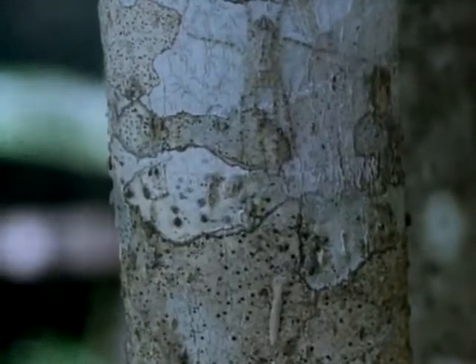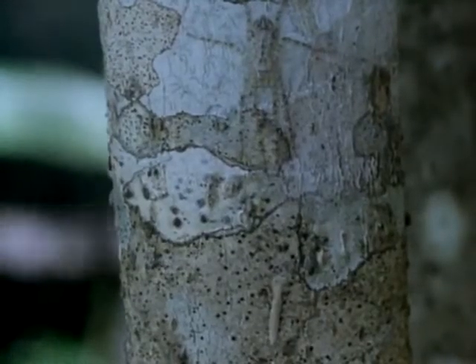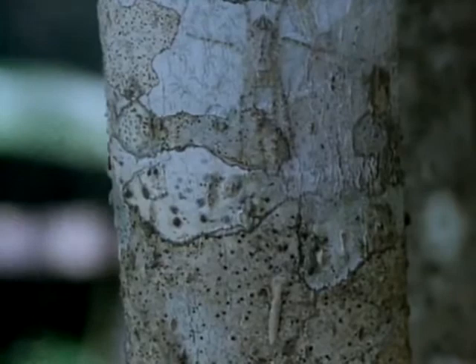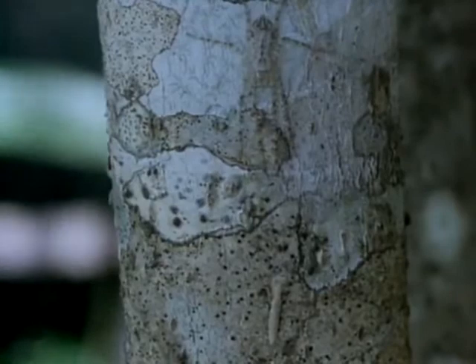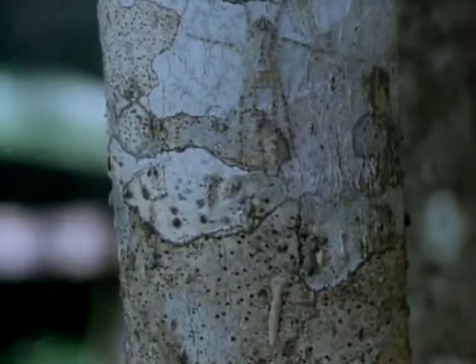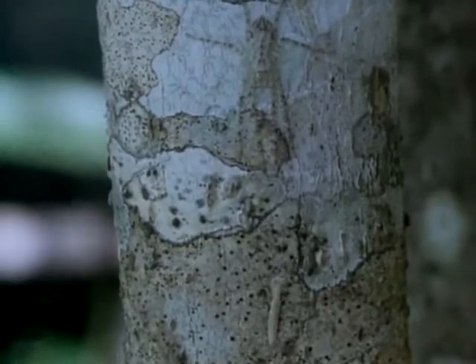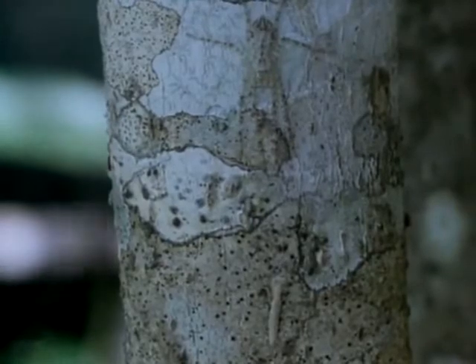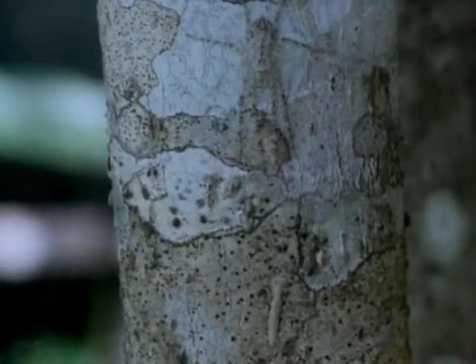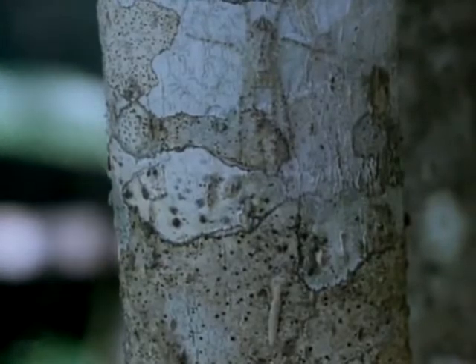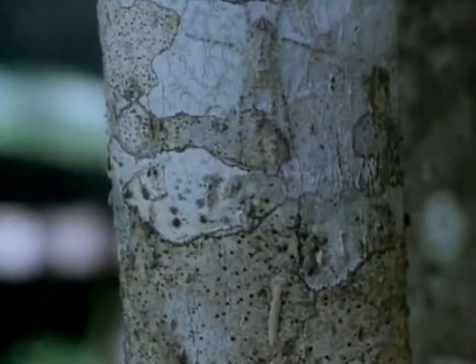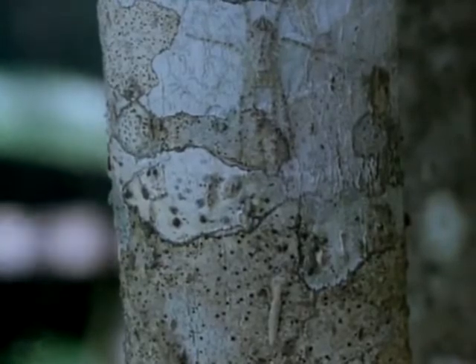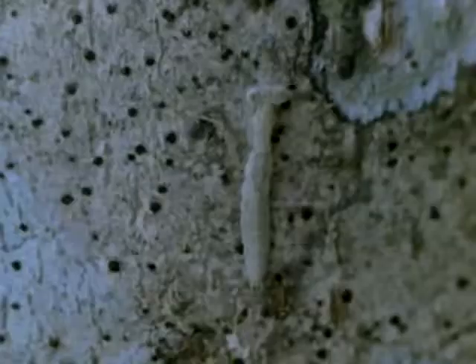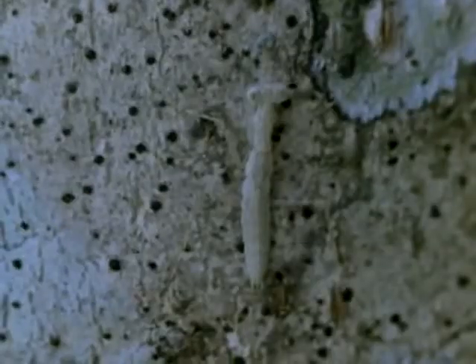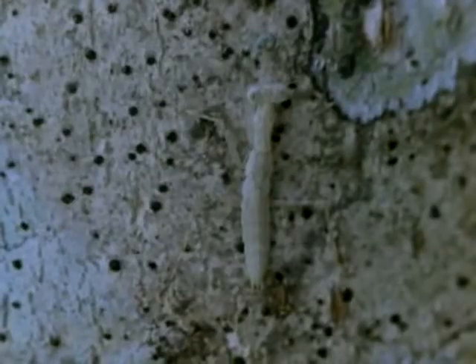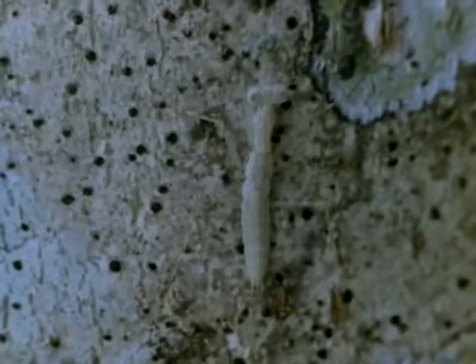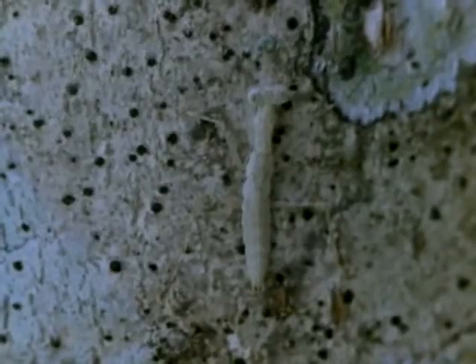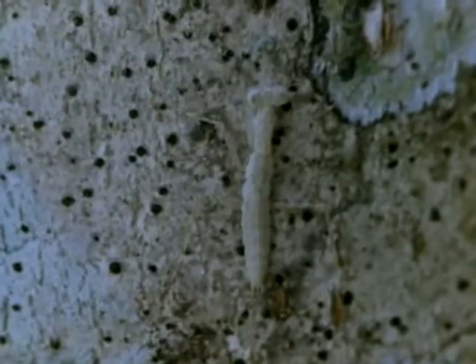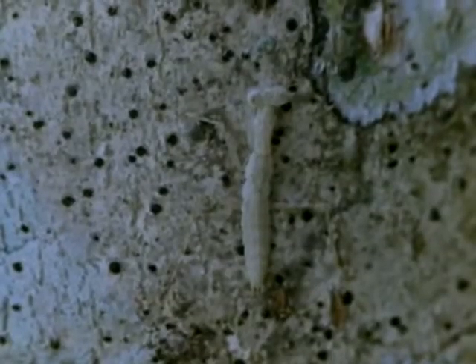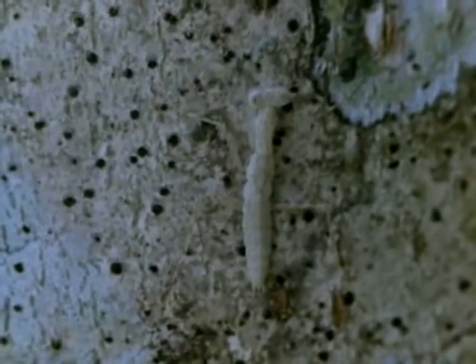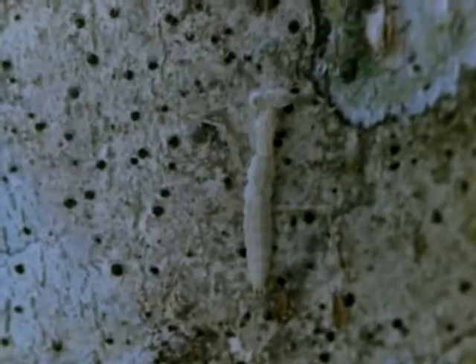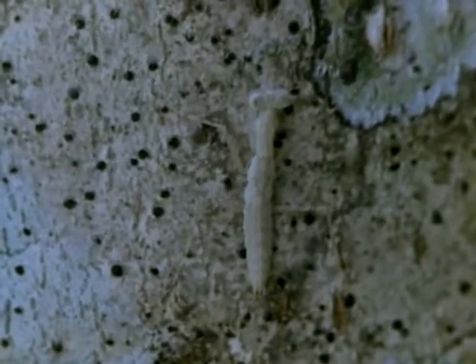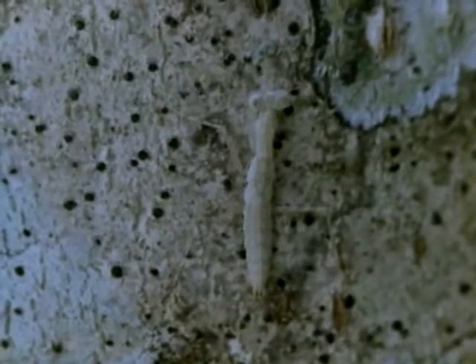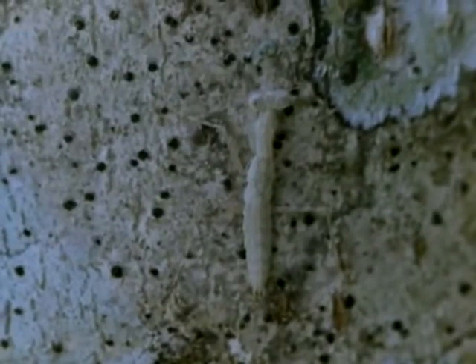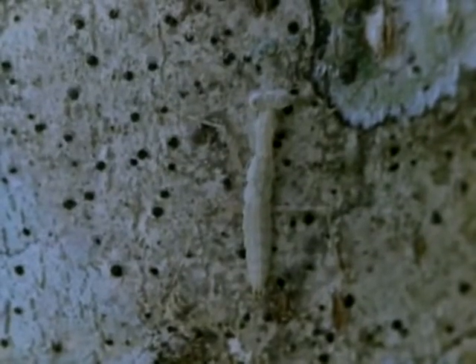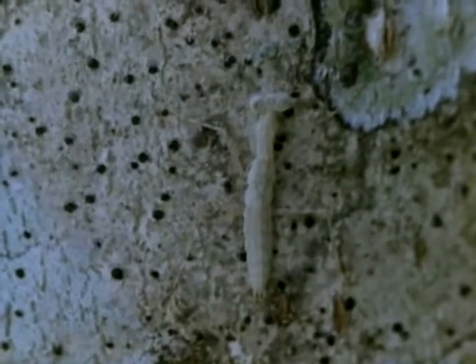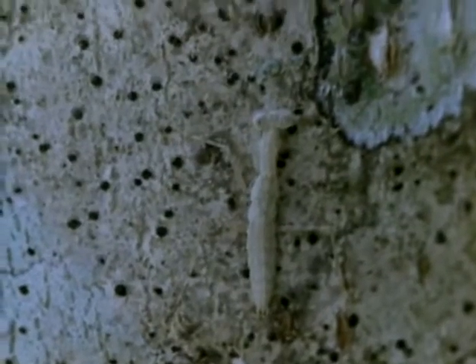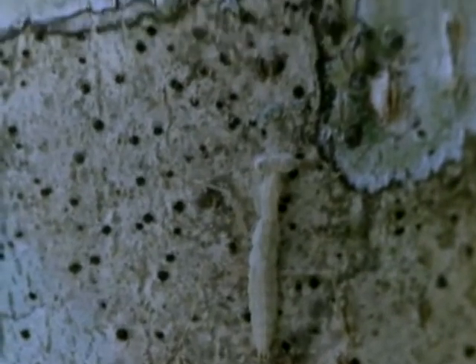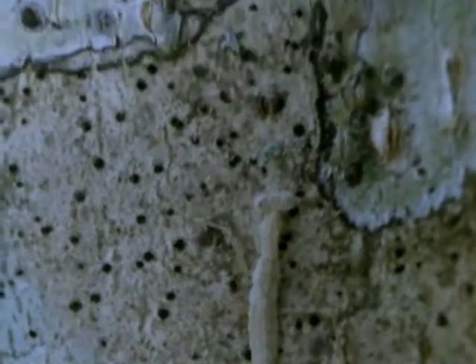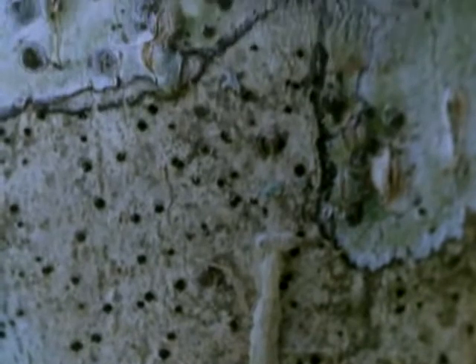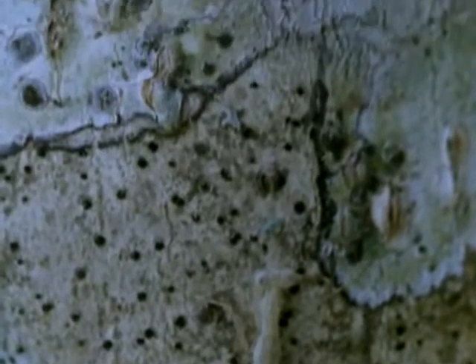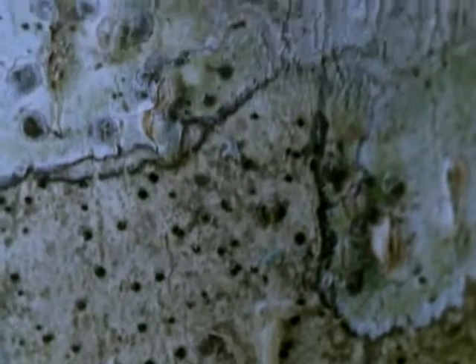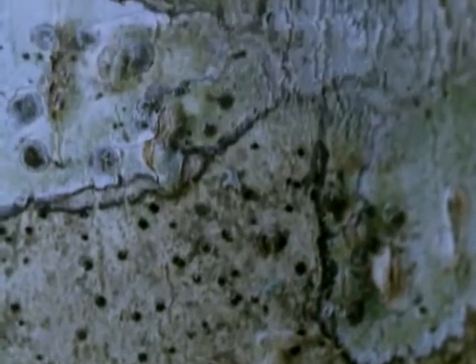In this case, the disguise is not just for defense — there's a tiny bark mantis that's about to find out.